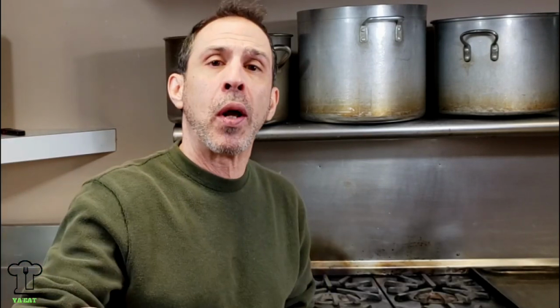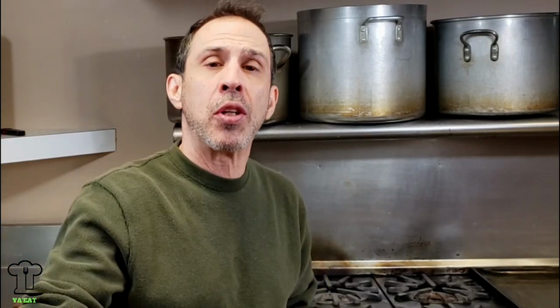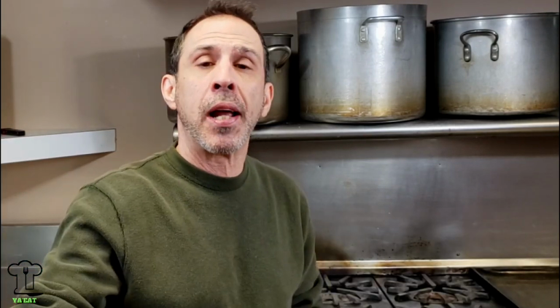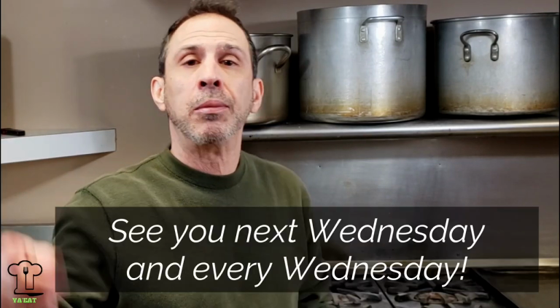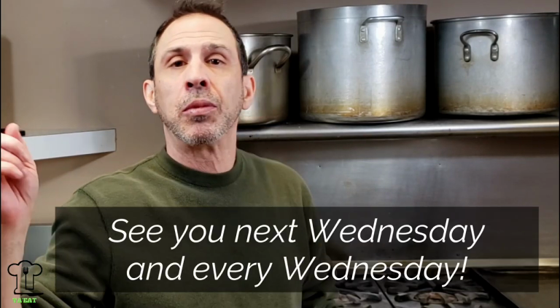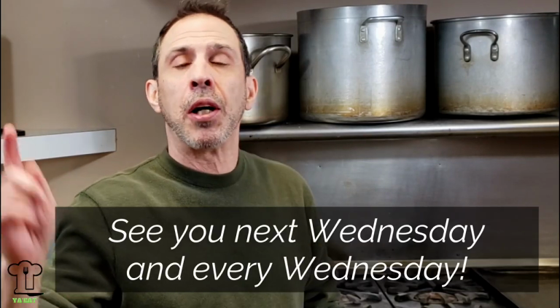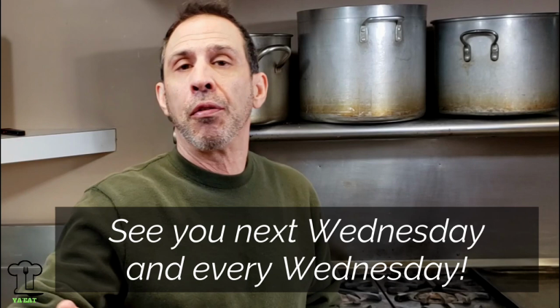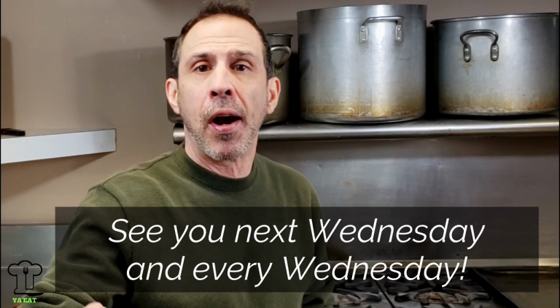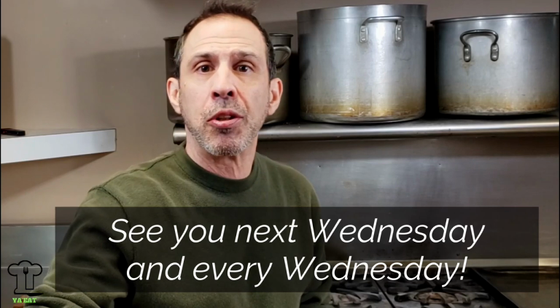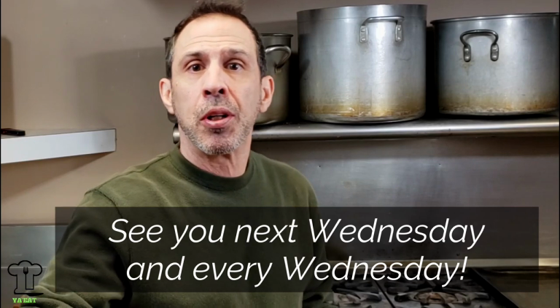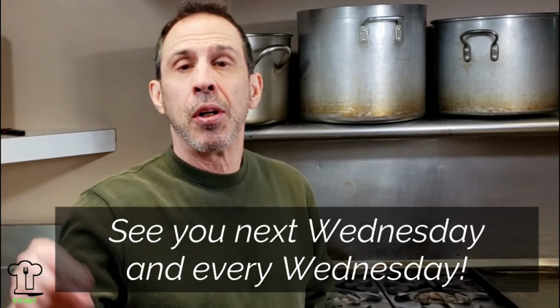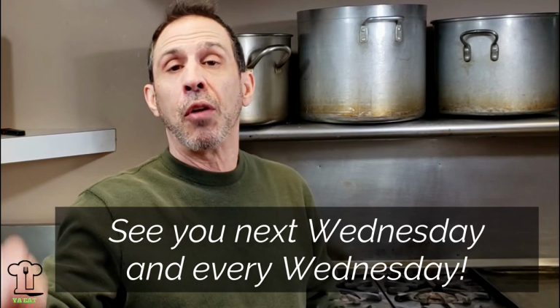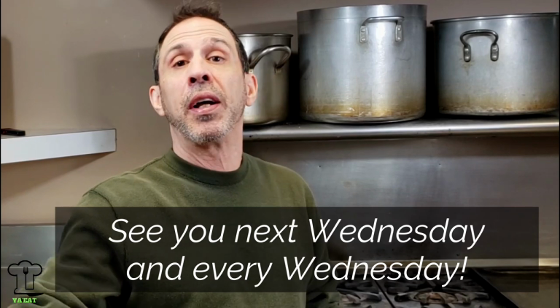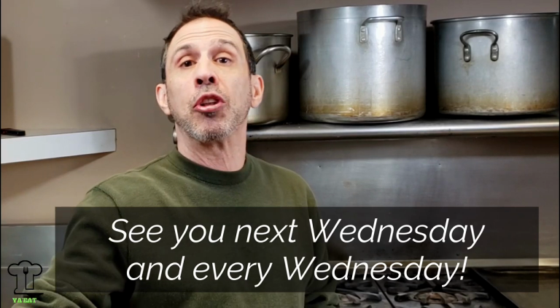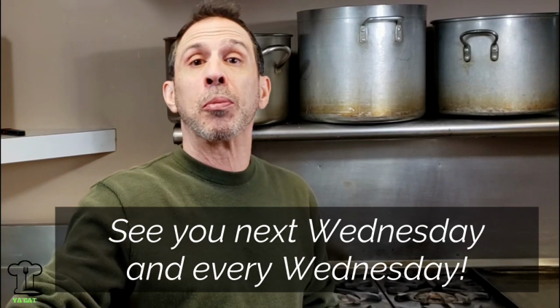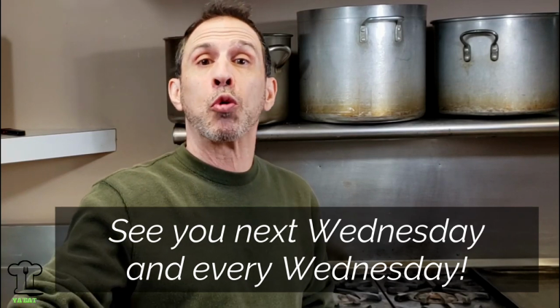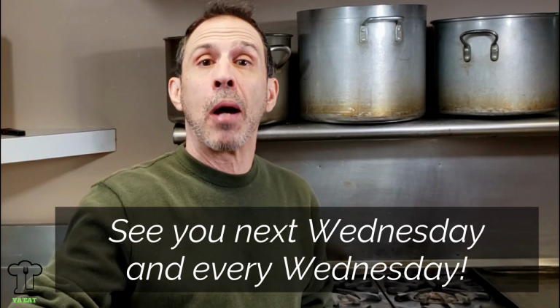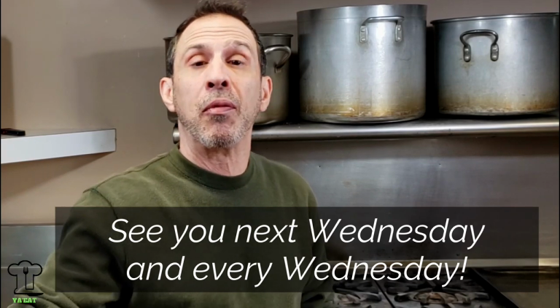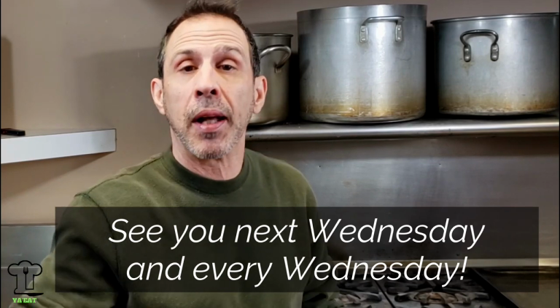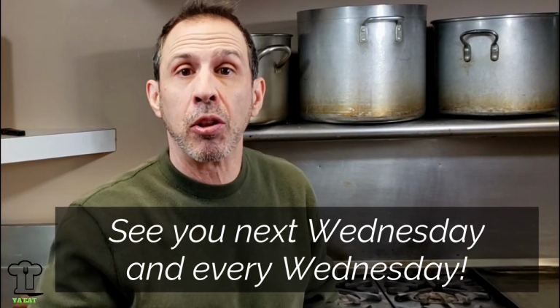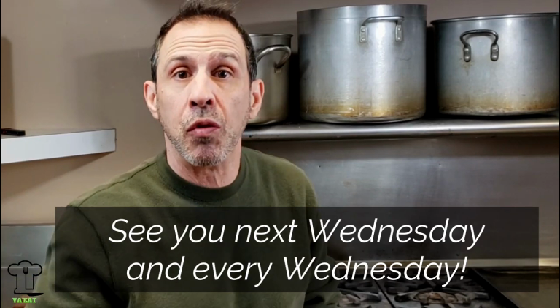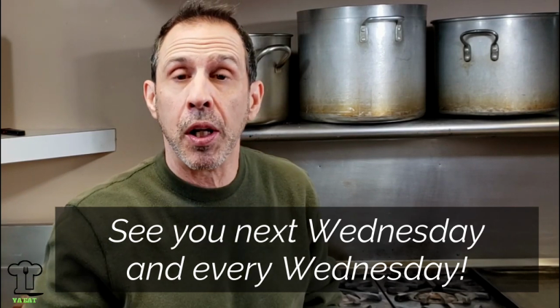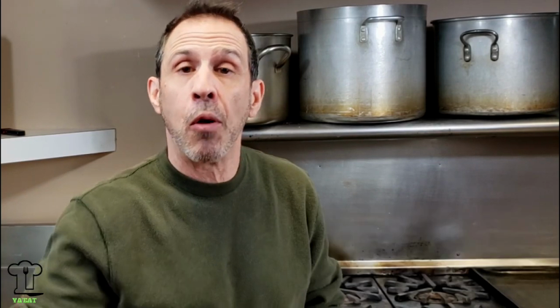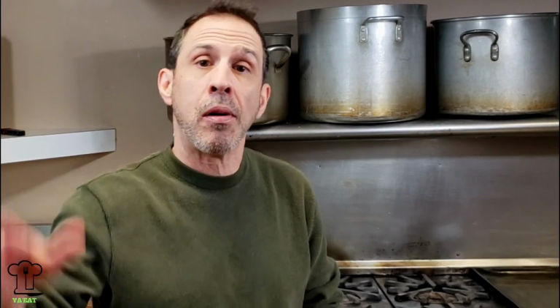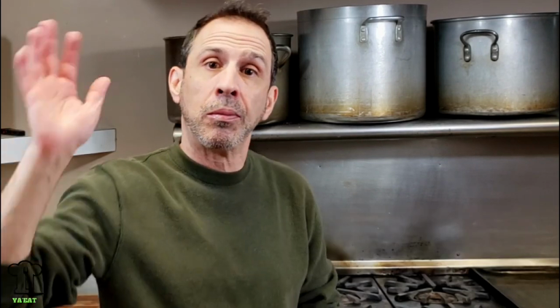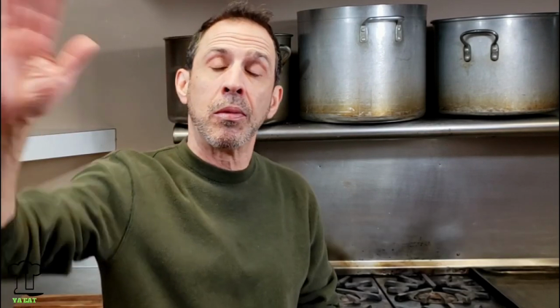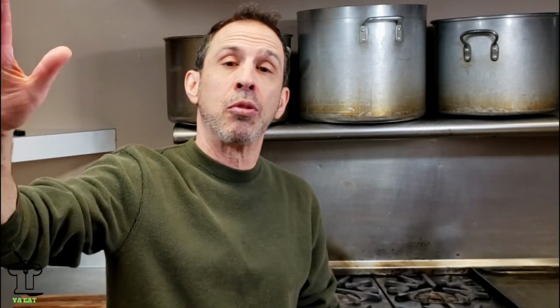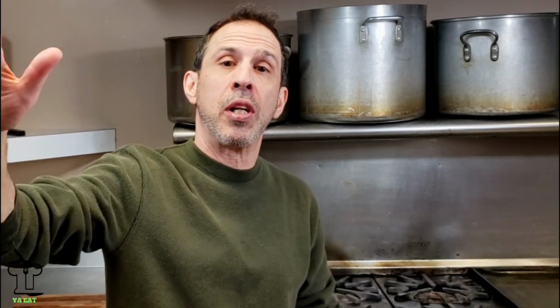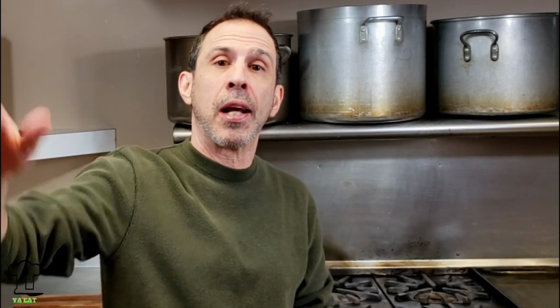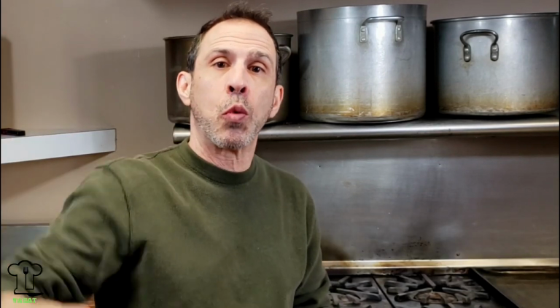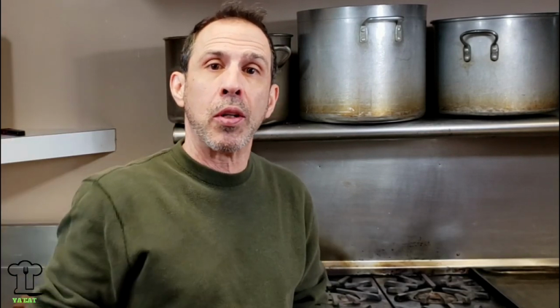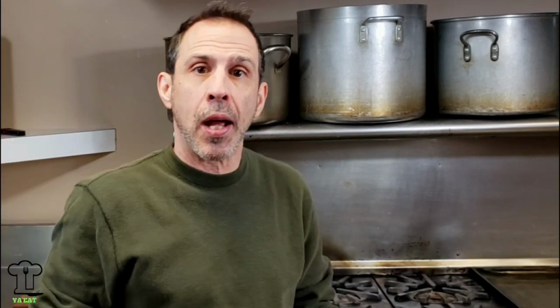Thank you for watching today, really appreciate it. We'll see you next Wednesday. Tell your friends, don't forget to subscribe if you liked this video. See you next Wednesday!